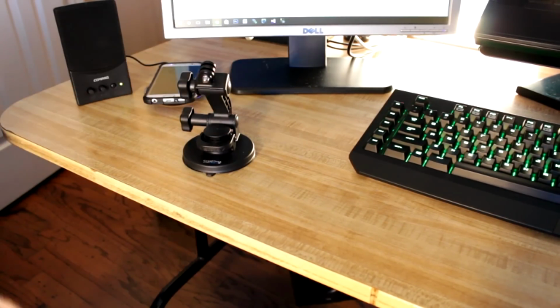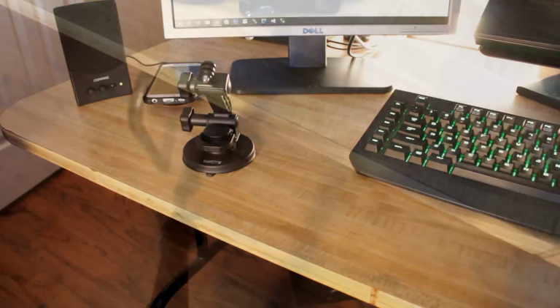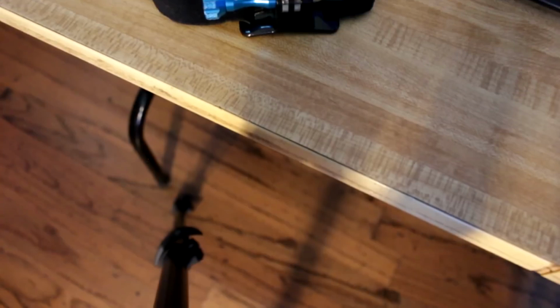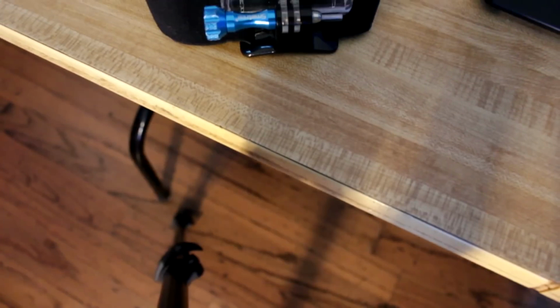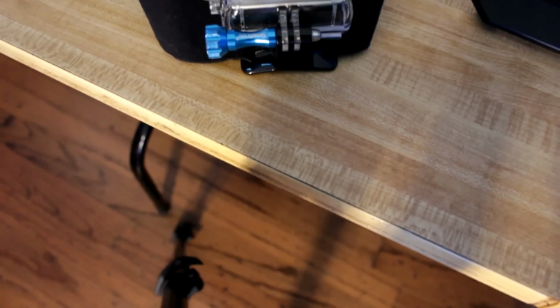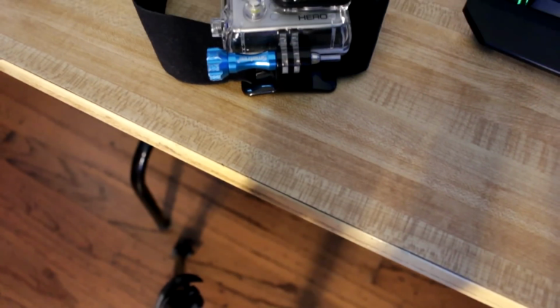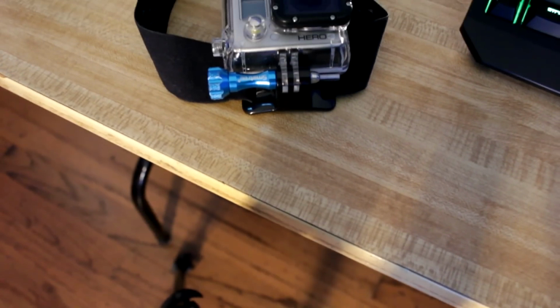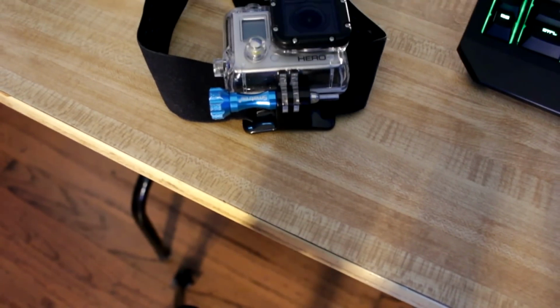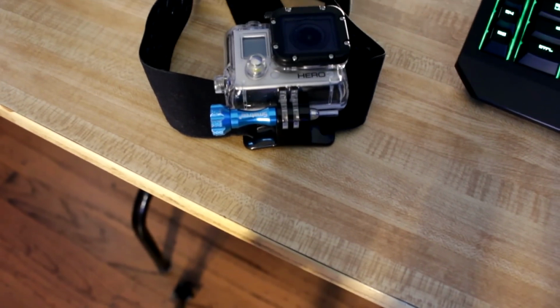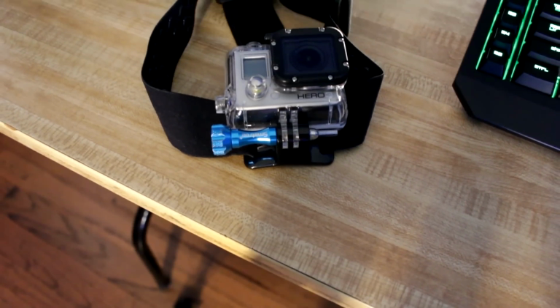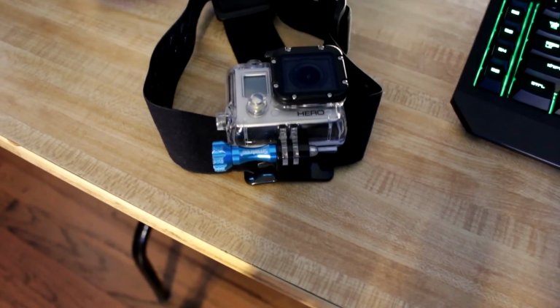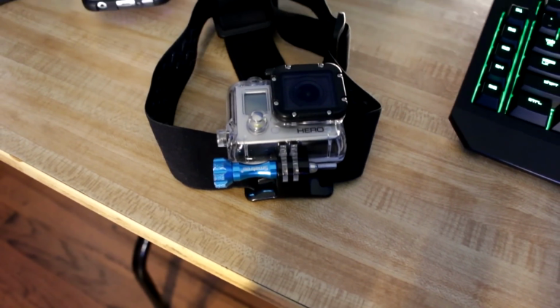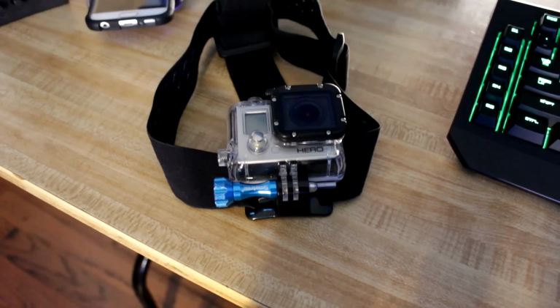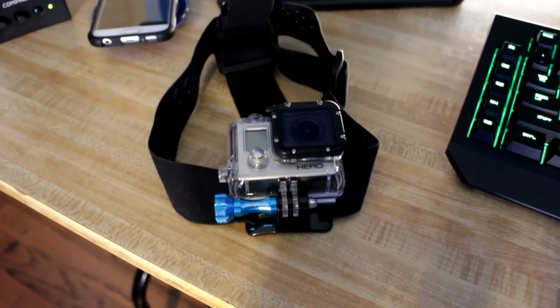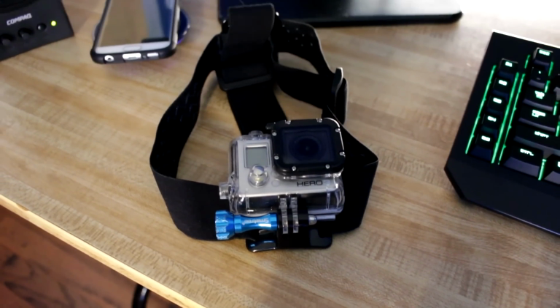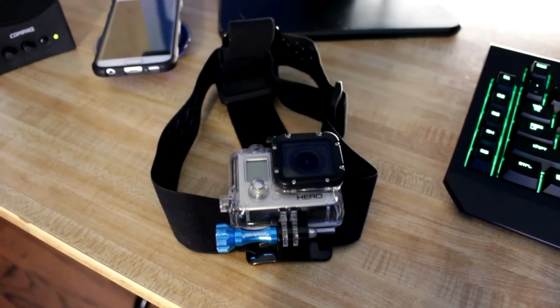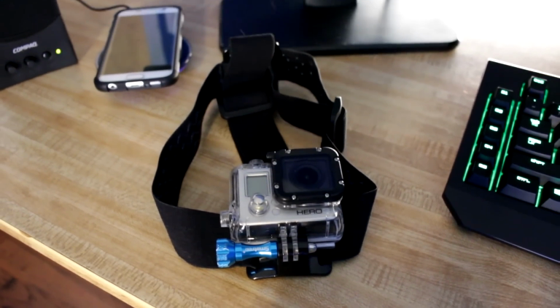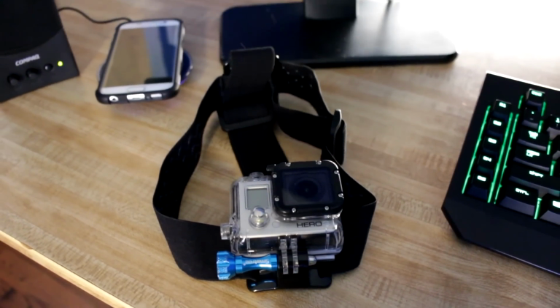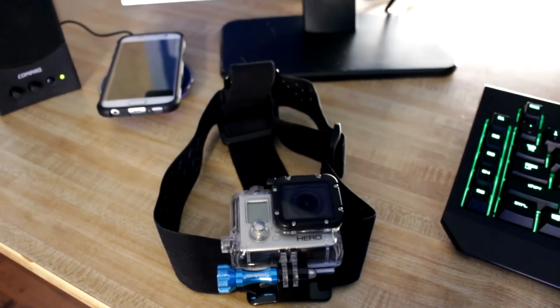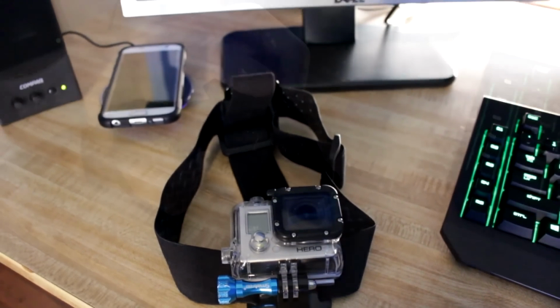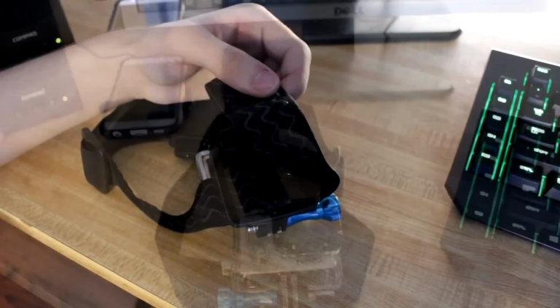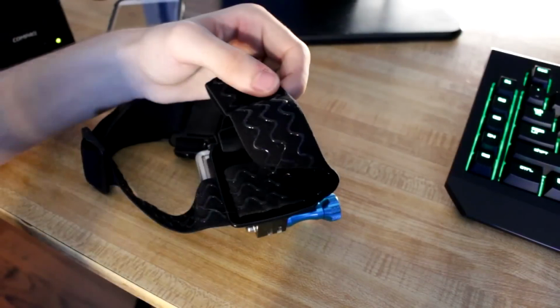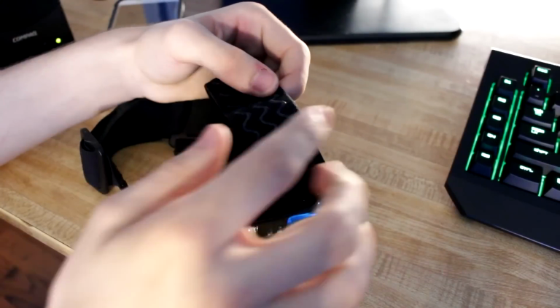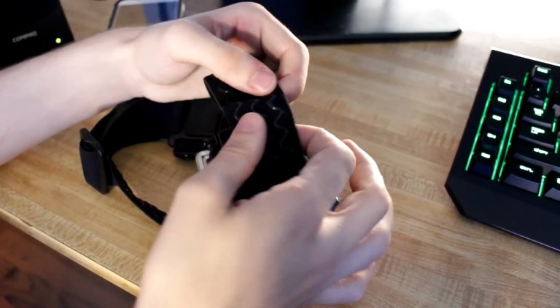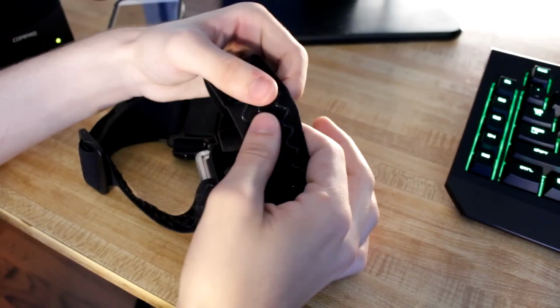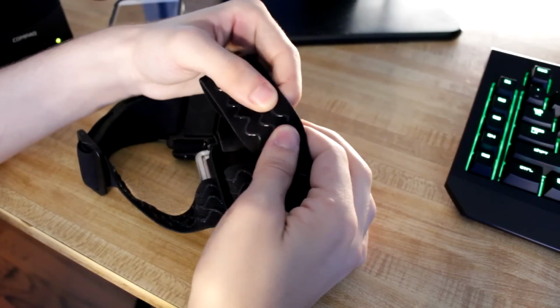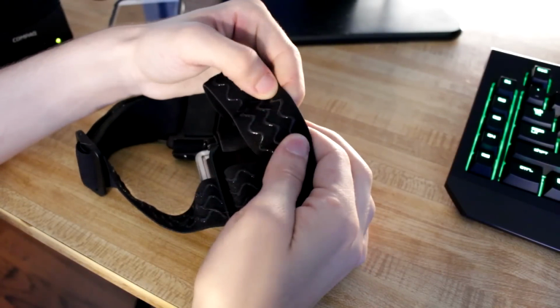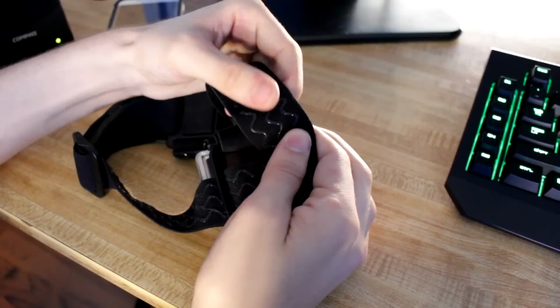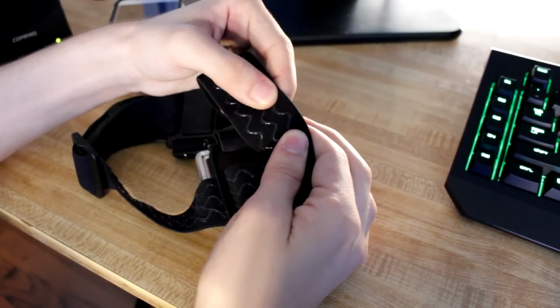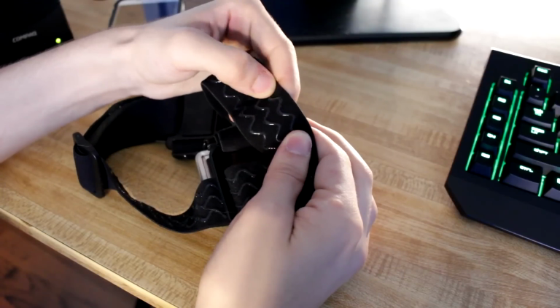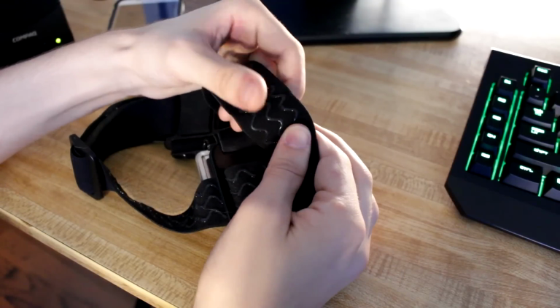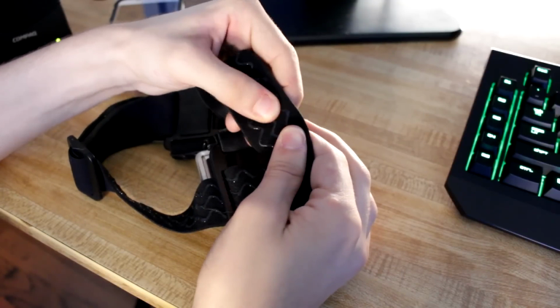At number 2 is the GoPro Head Strap. I use this mount all the time. It gets some sweet shots and it's amazing.